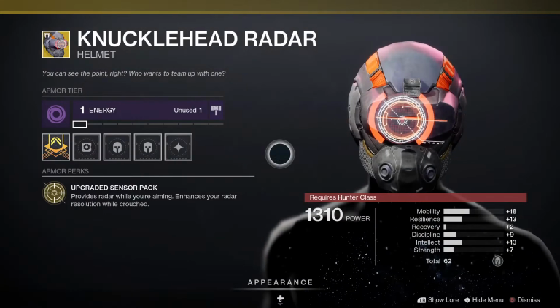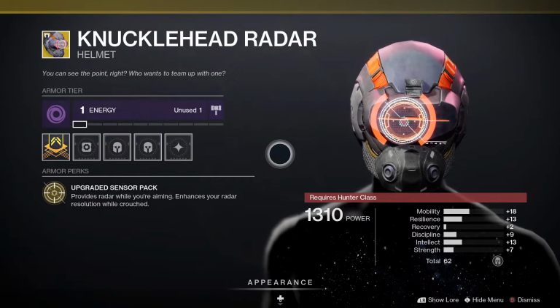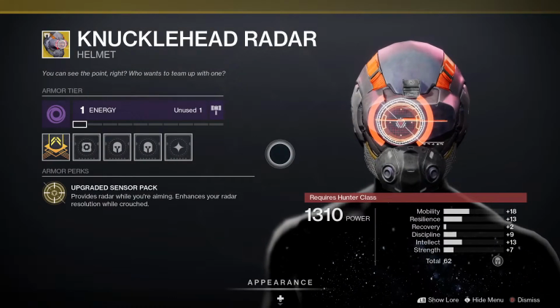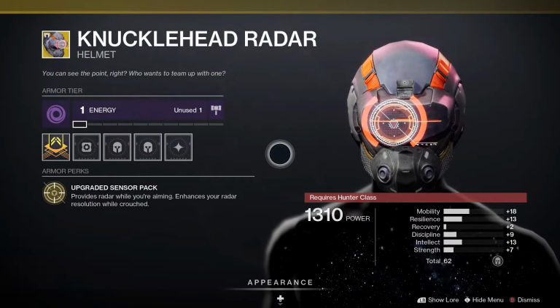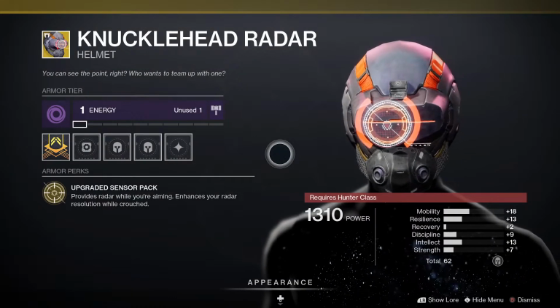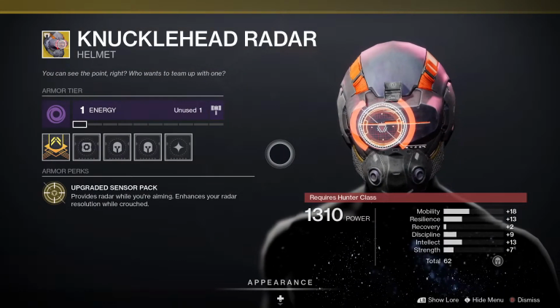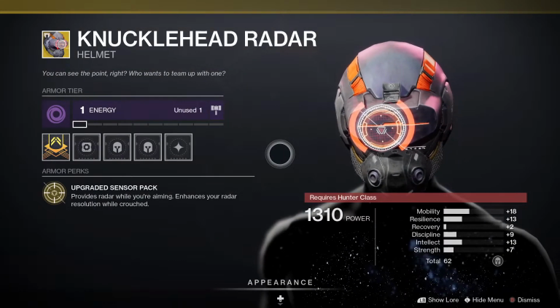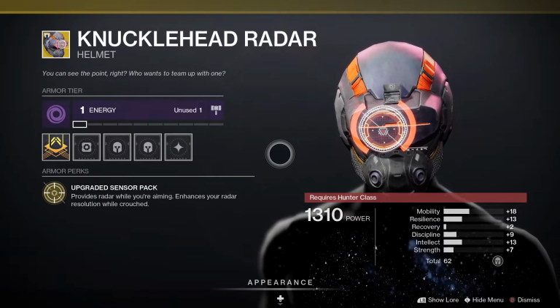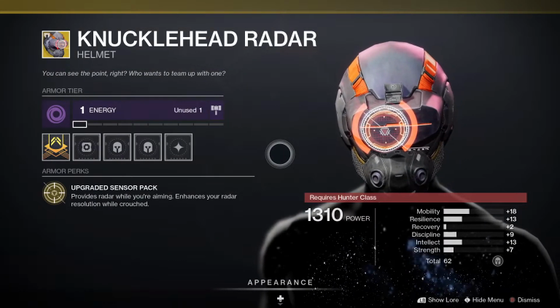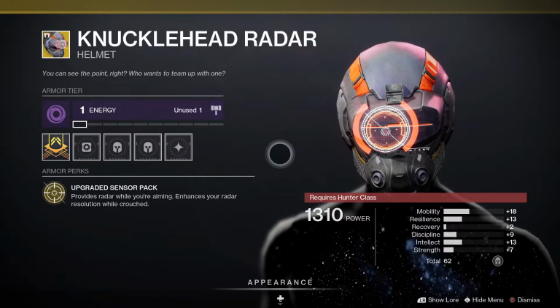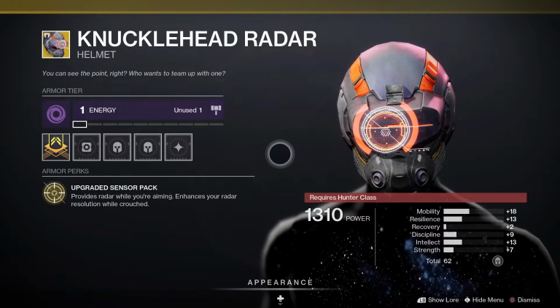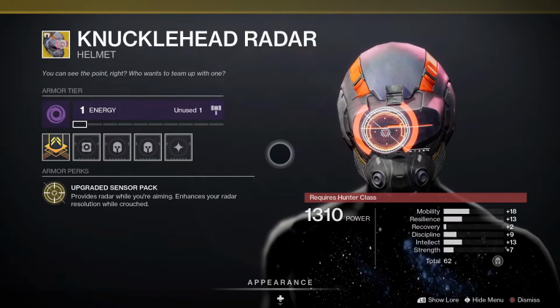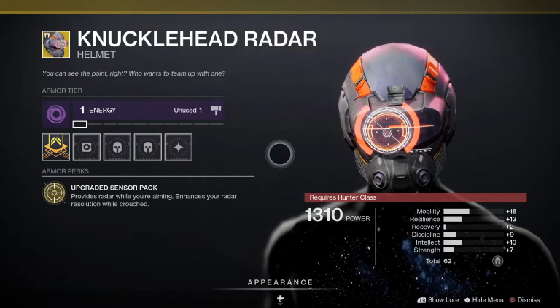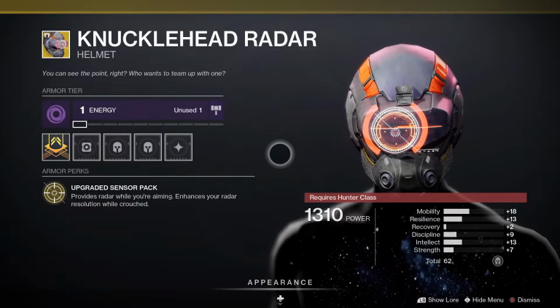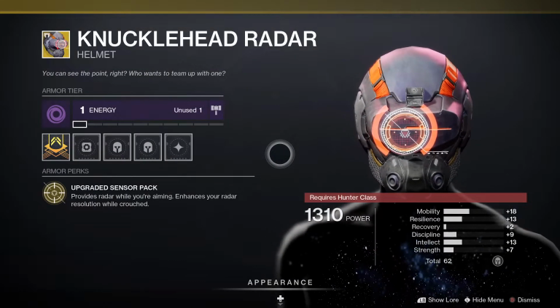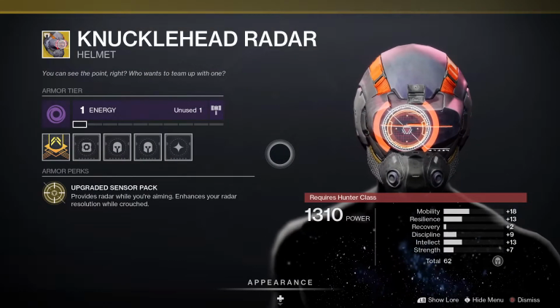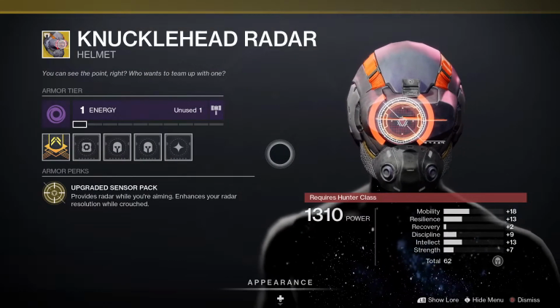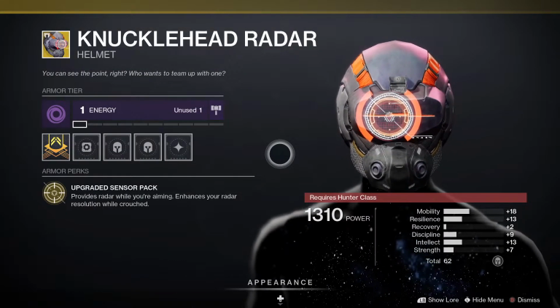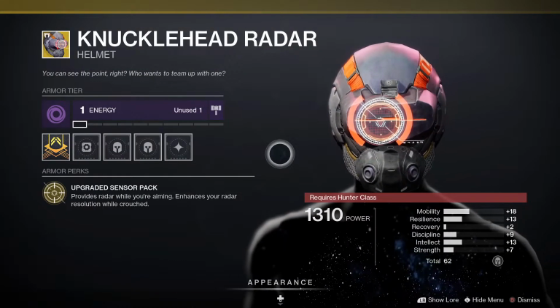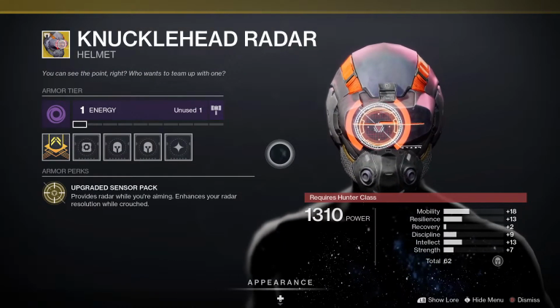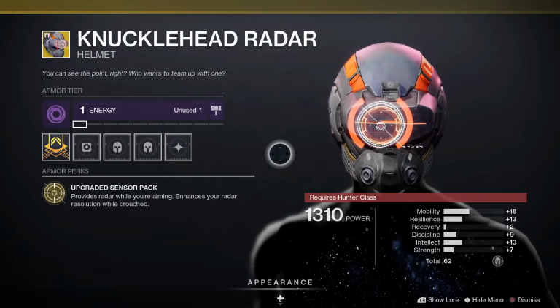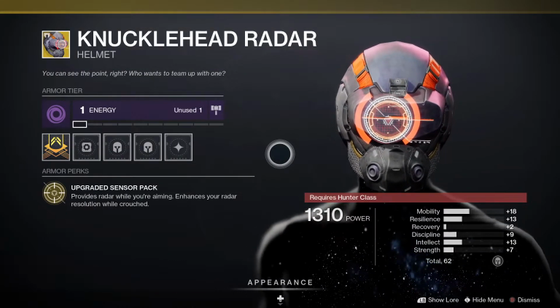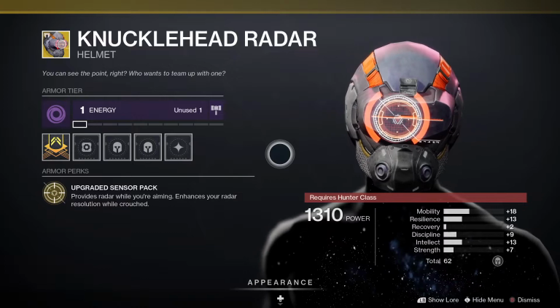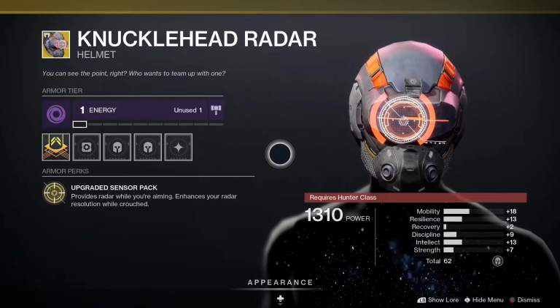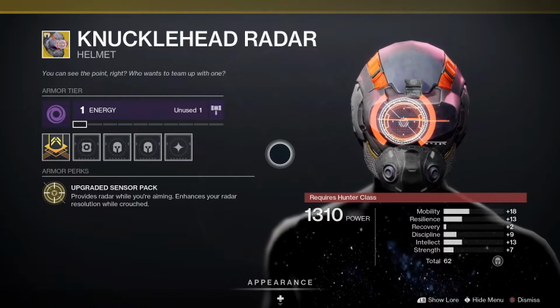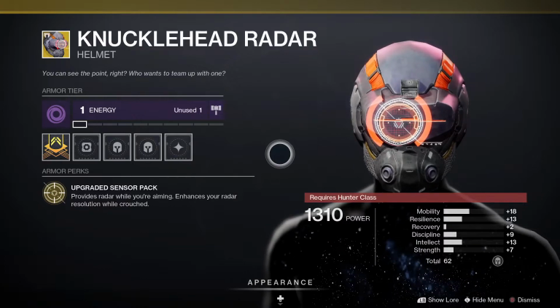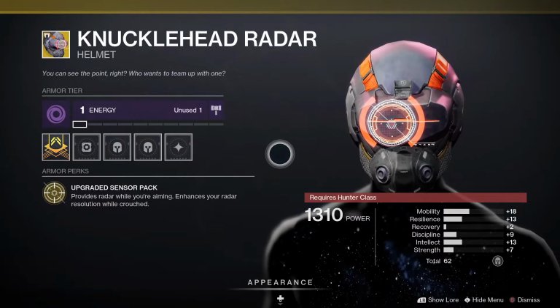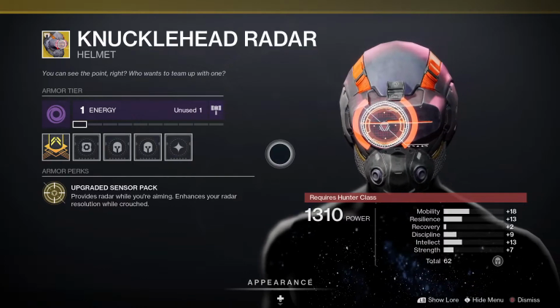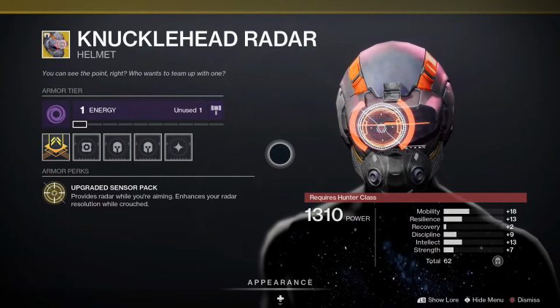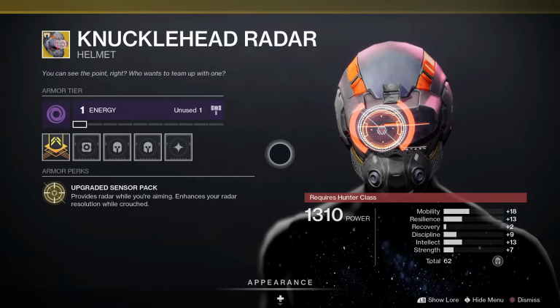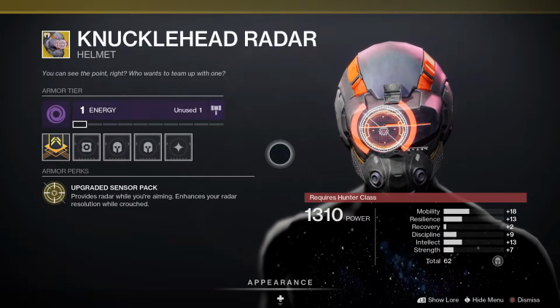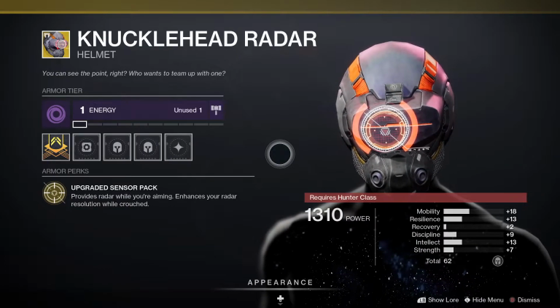Looking at the Knucklehead Radar for the Hunters — it provides radar when you're aiming and enhances your radar resolution while you are crouched.